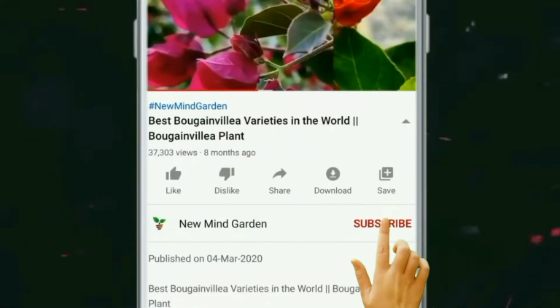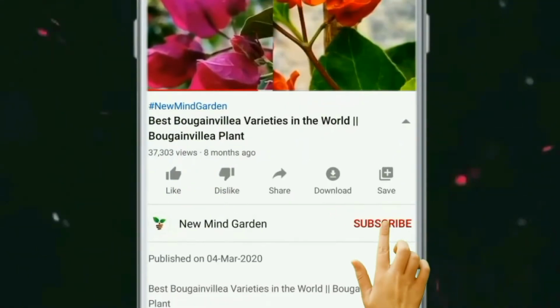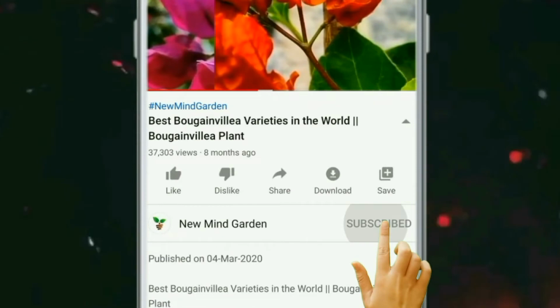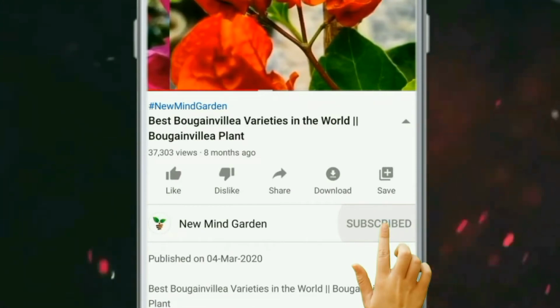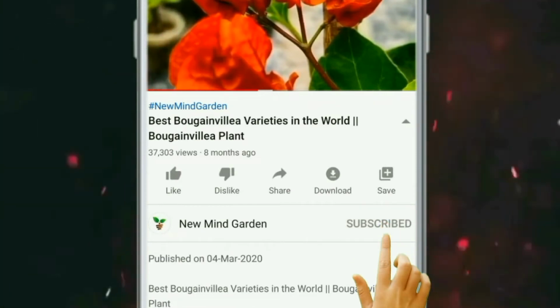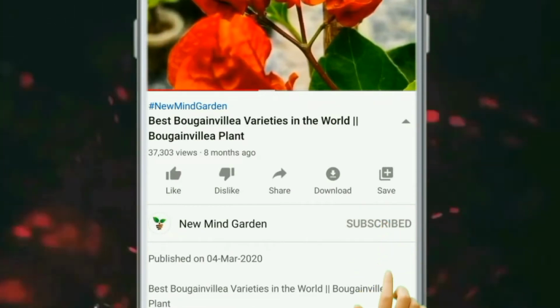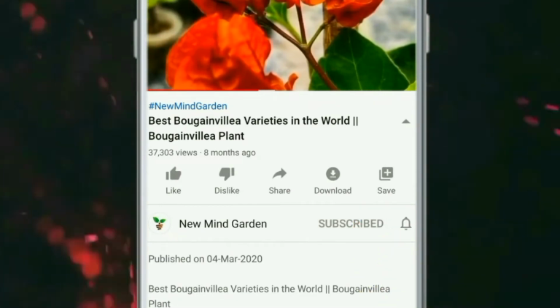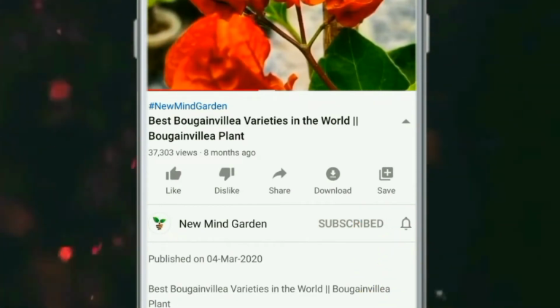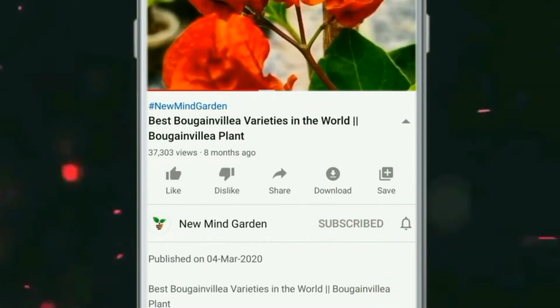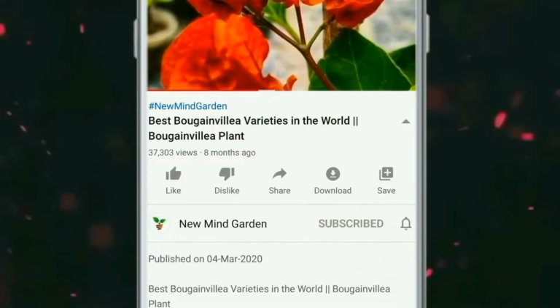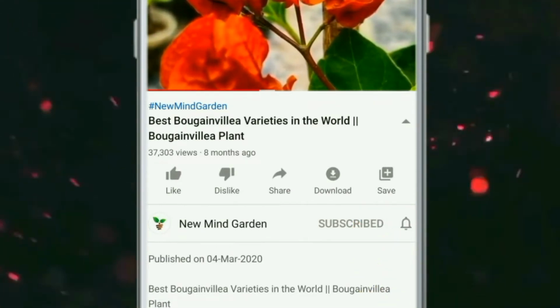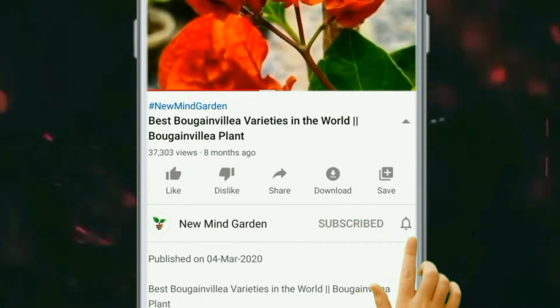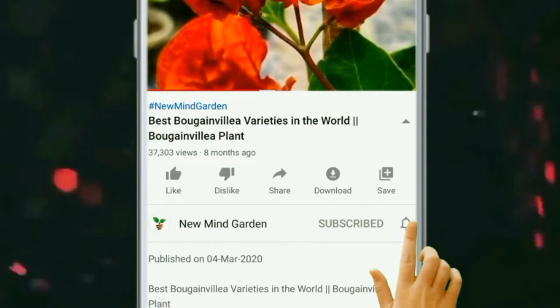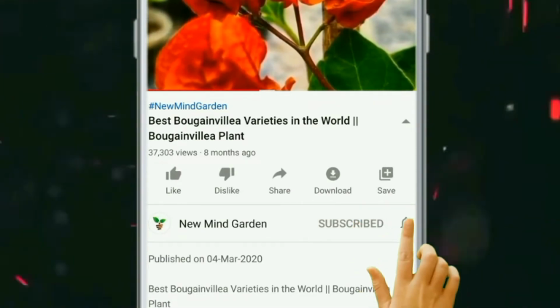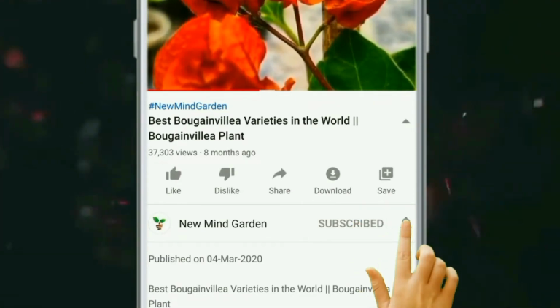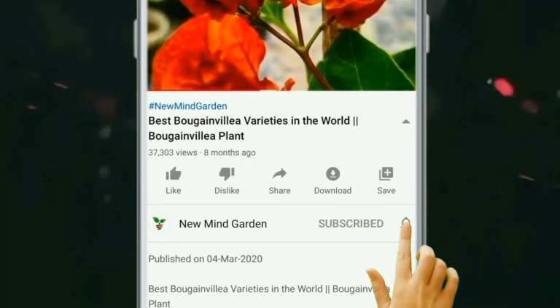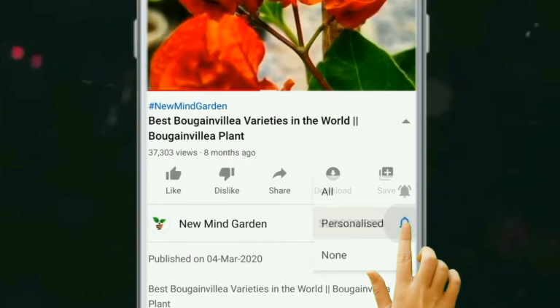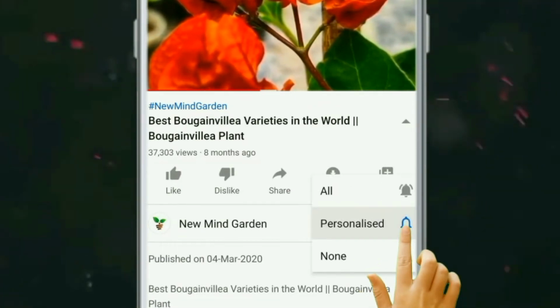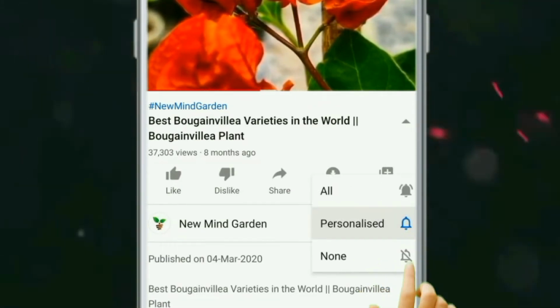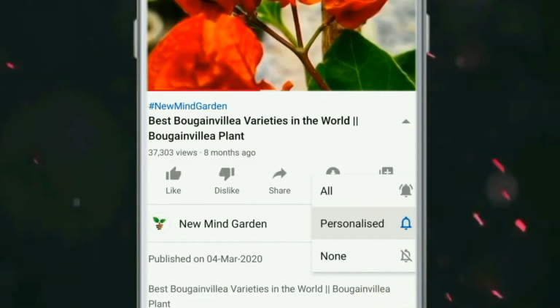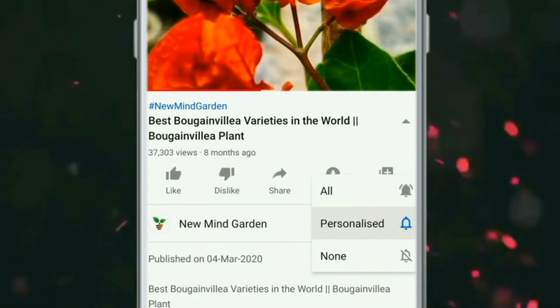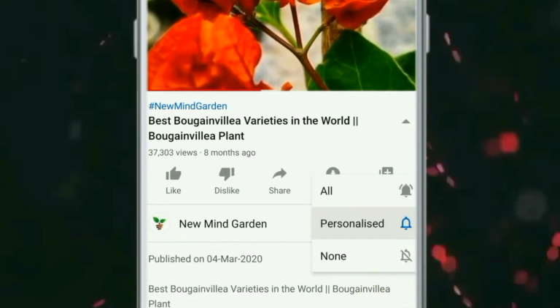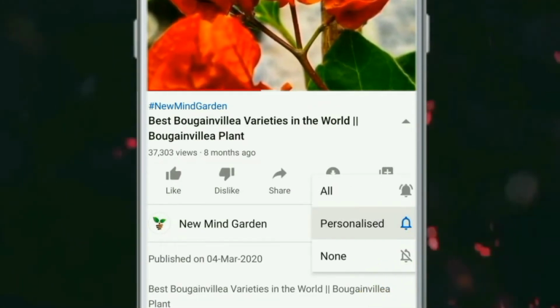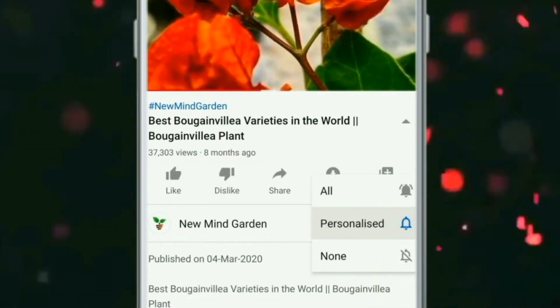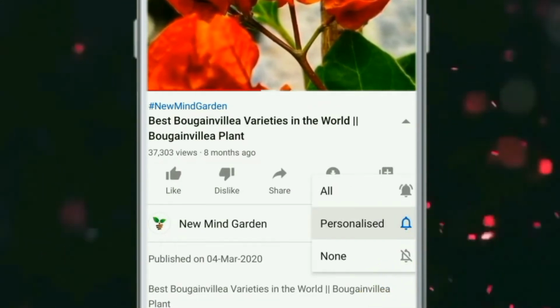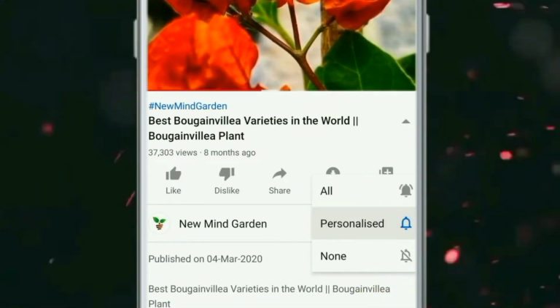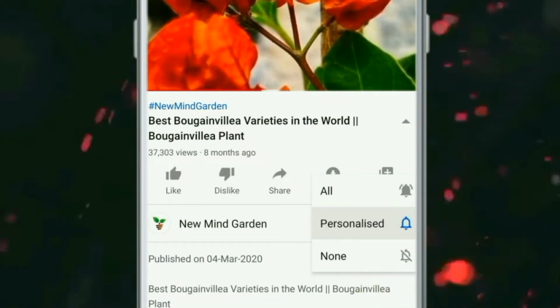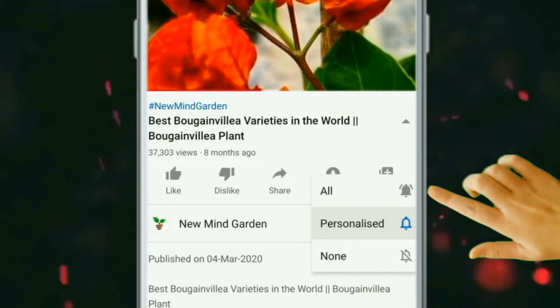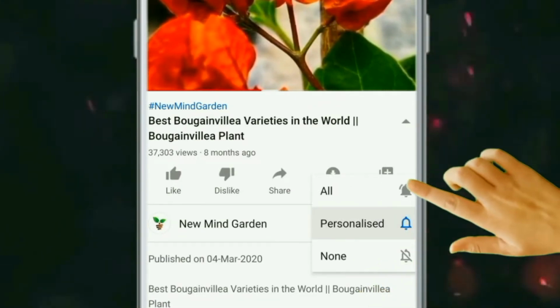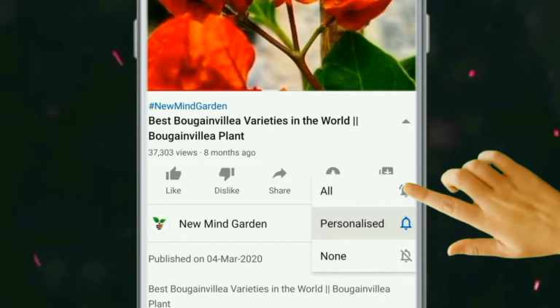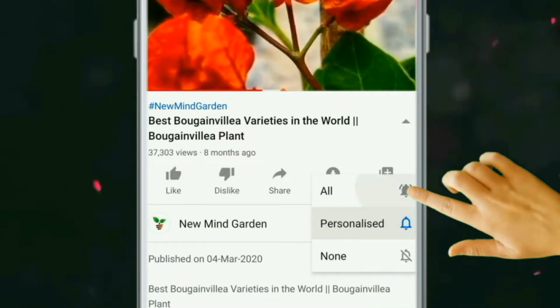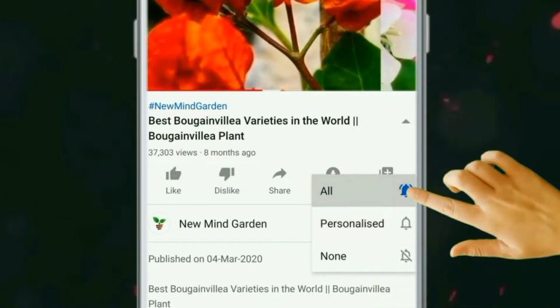Subscribe to this channel and press the bell icon so that you can watch every video.